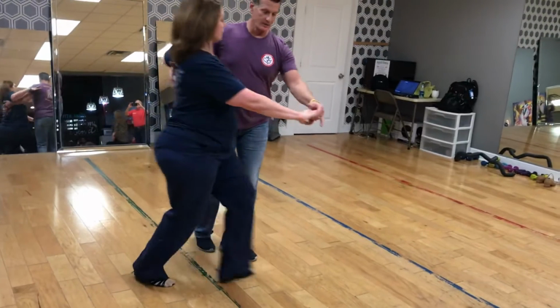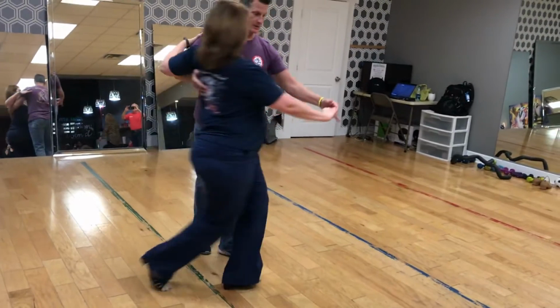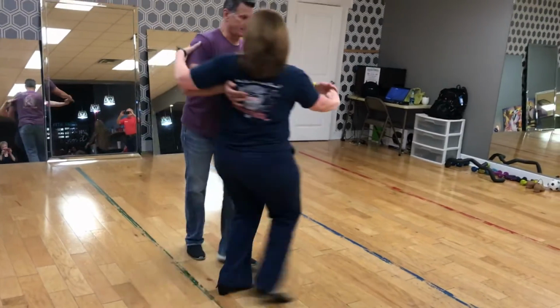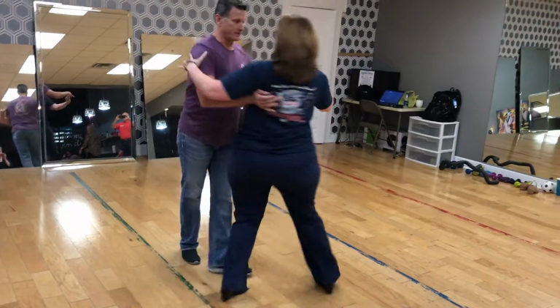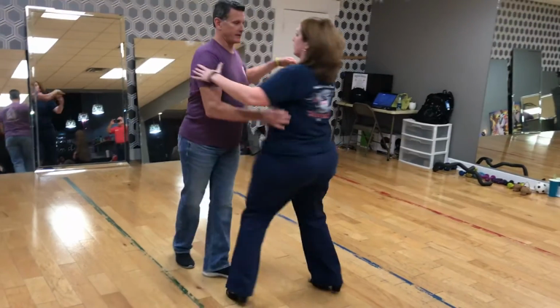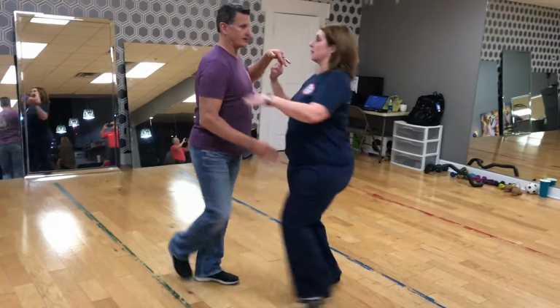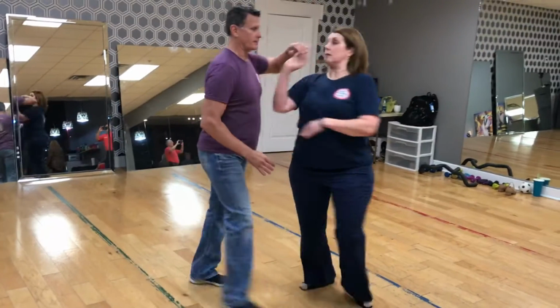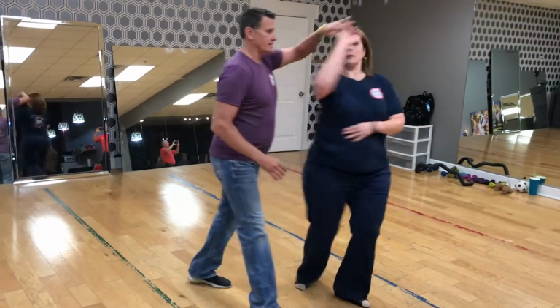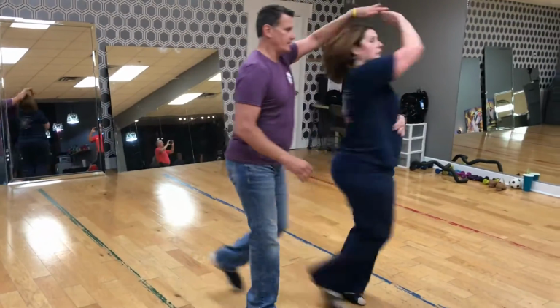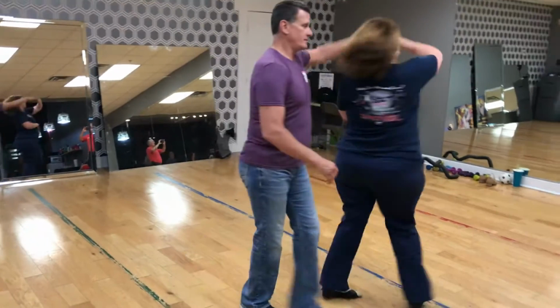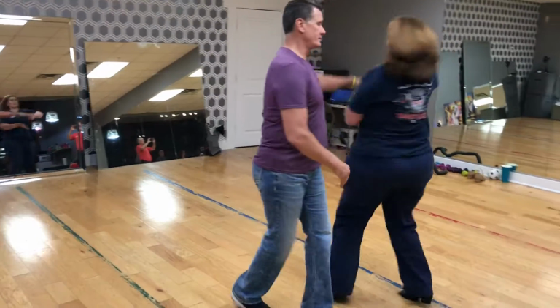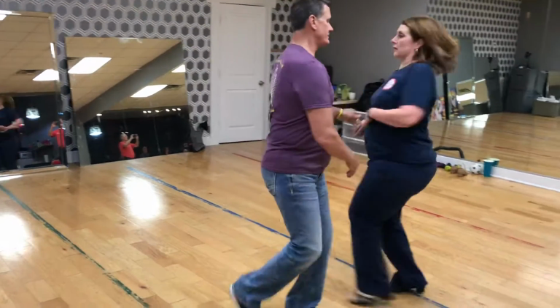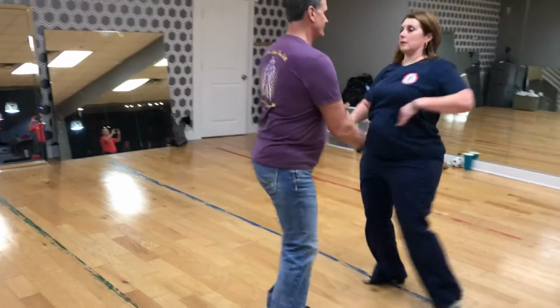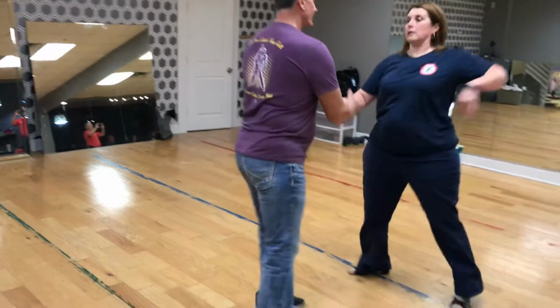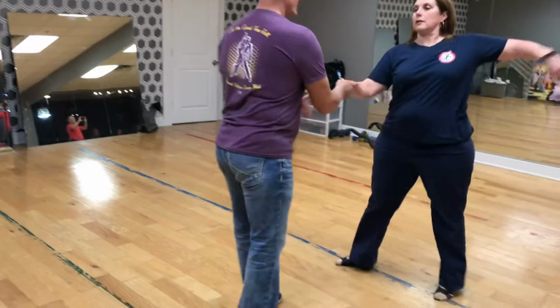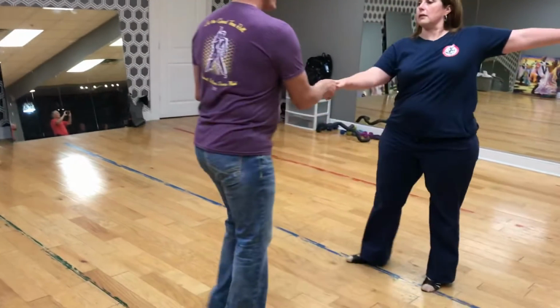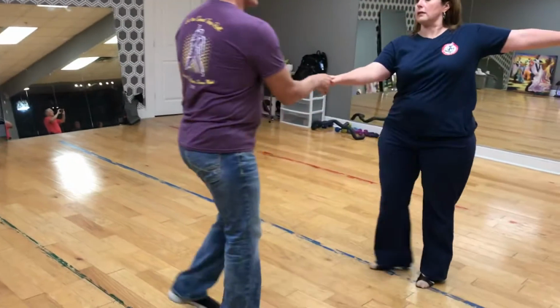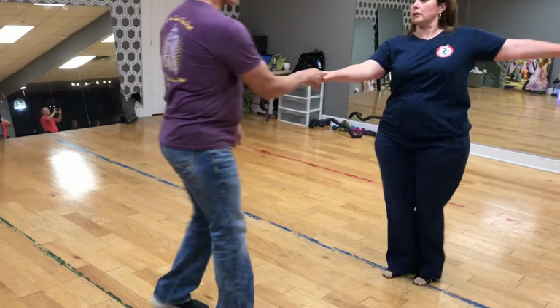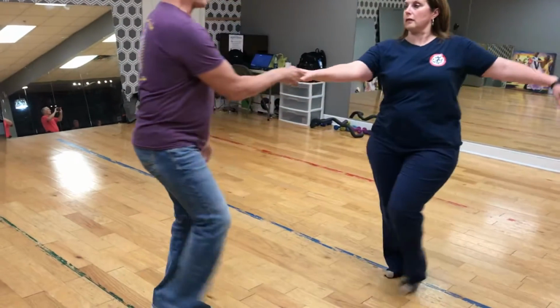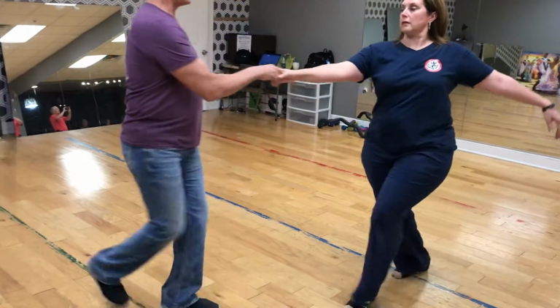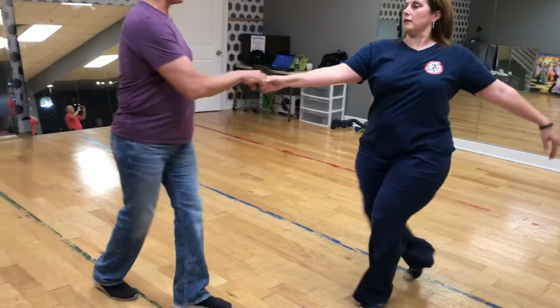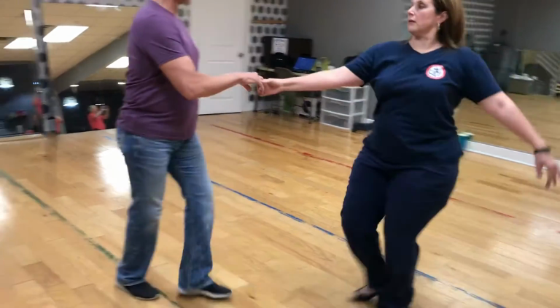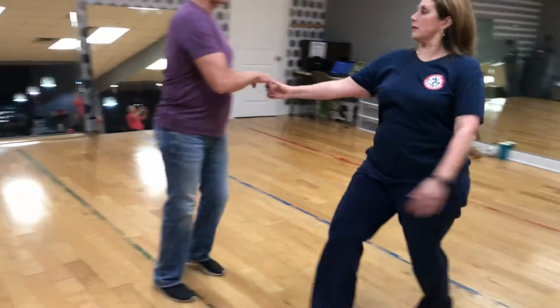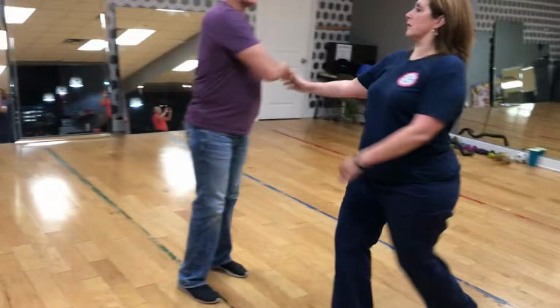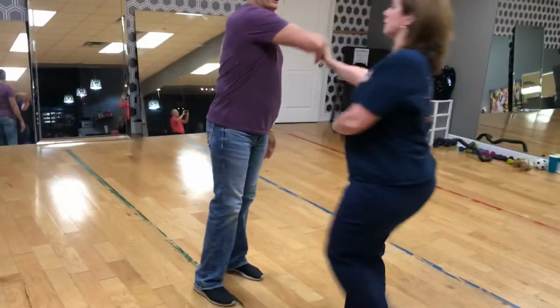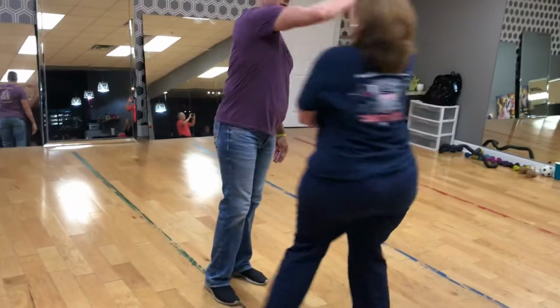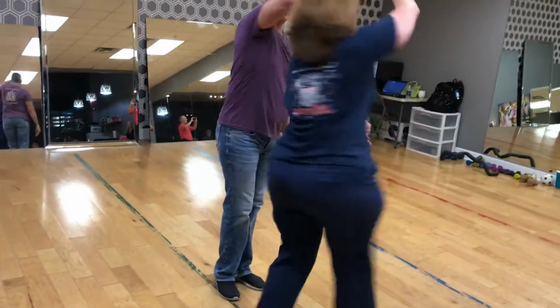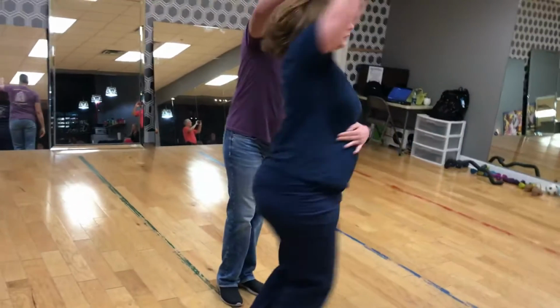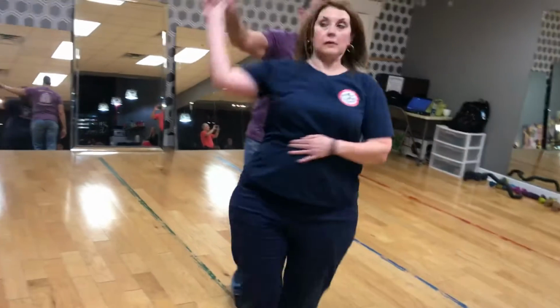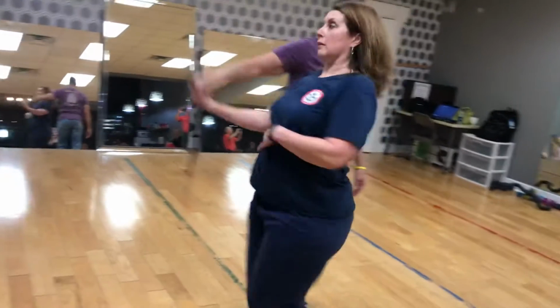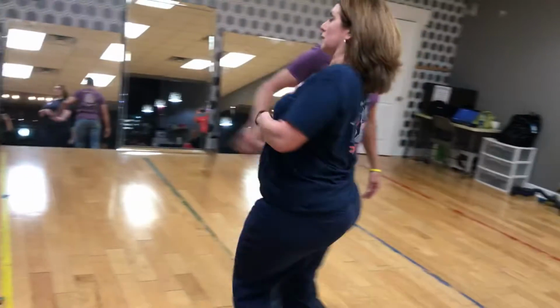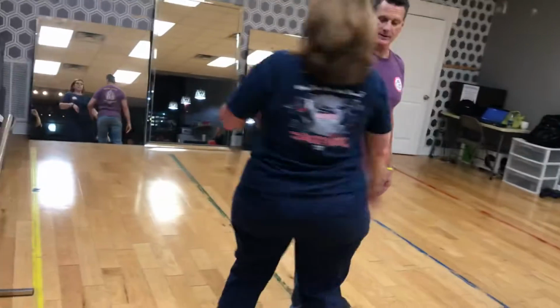Then we did an underarm turn, just a basic outside turn, to a hip check.